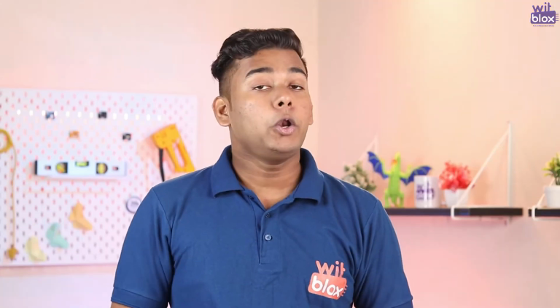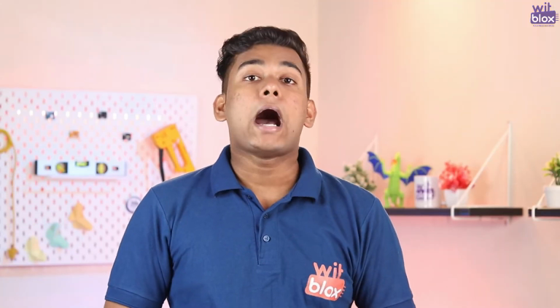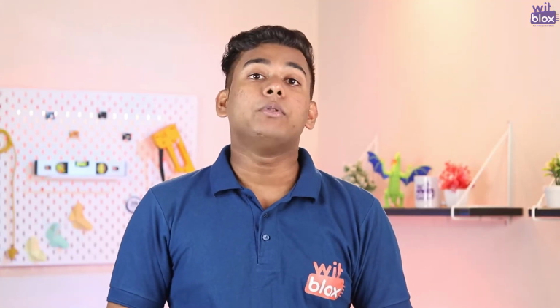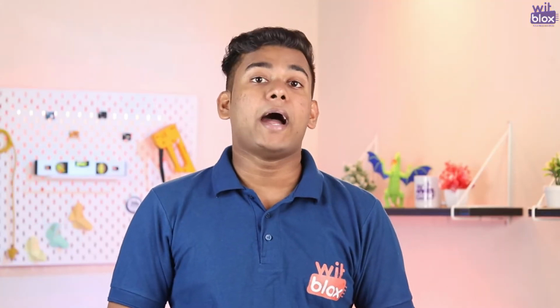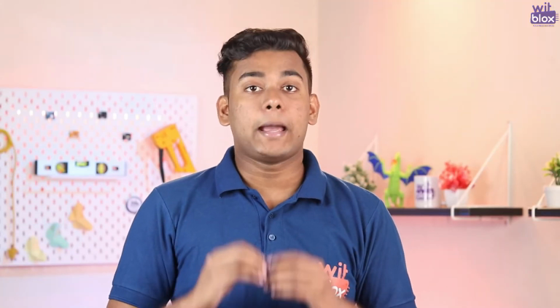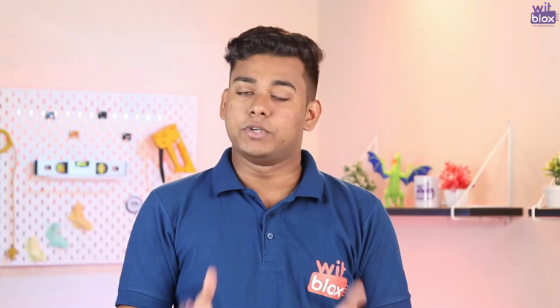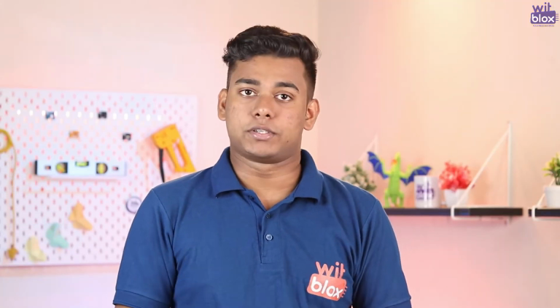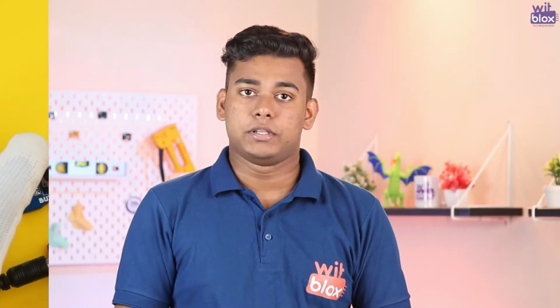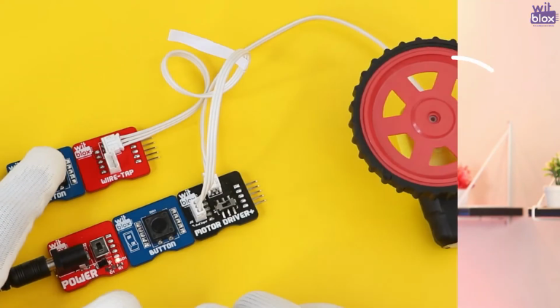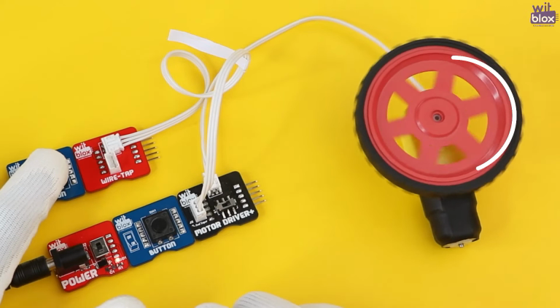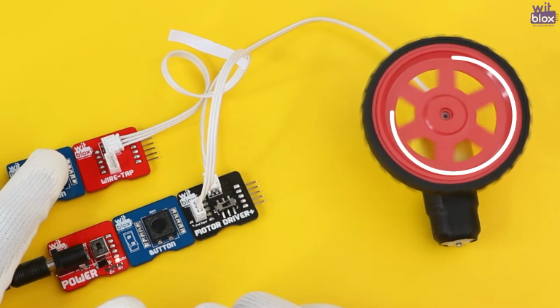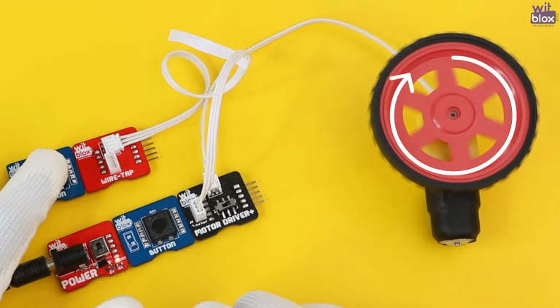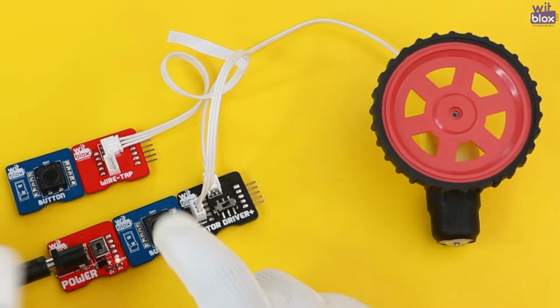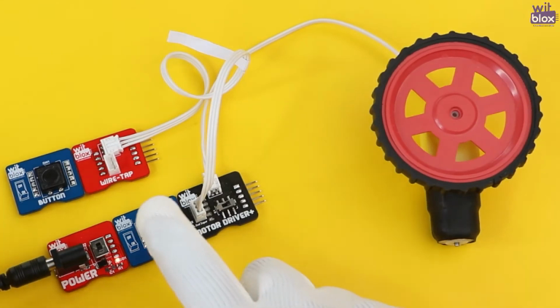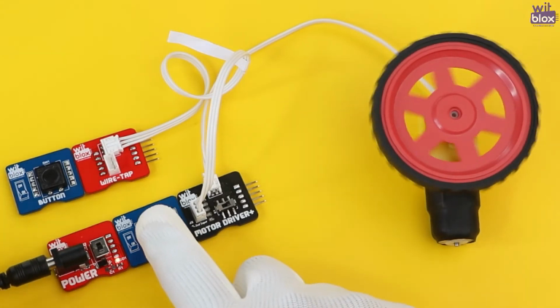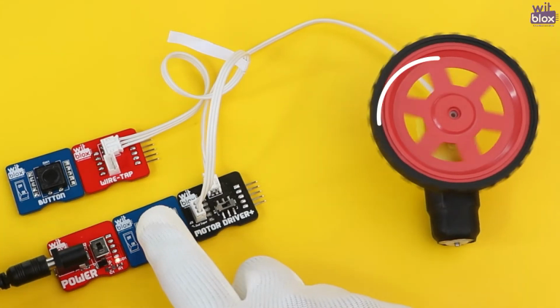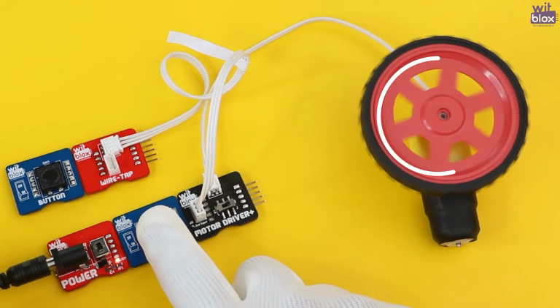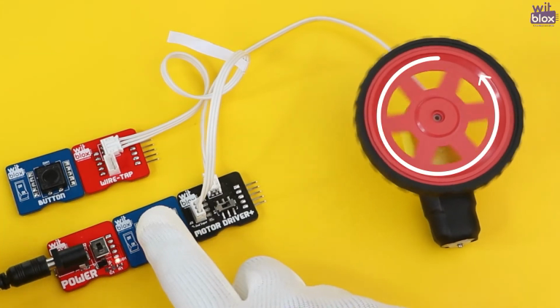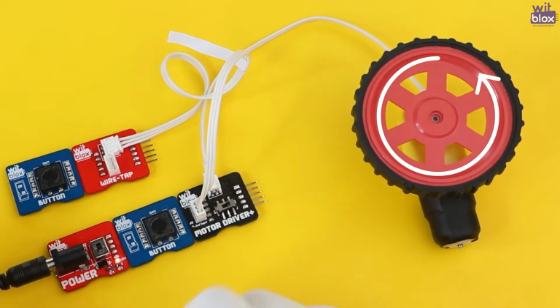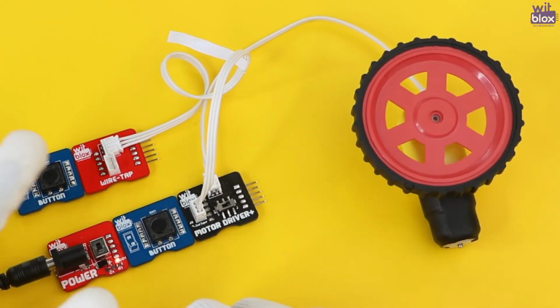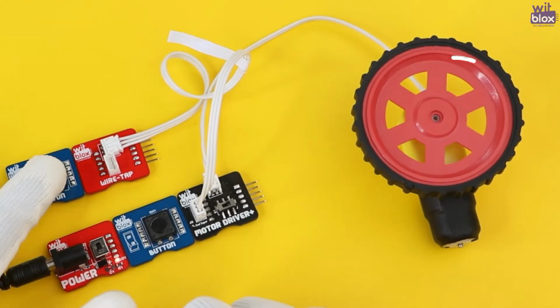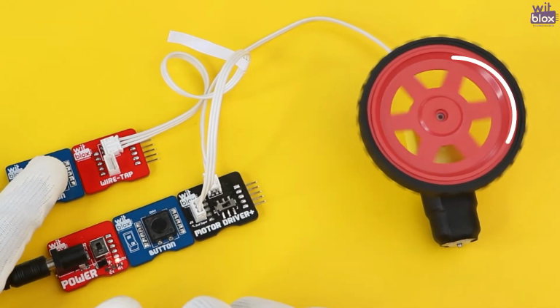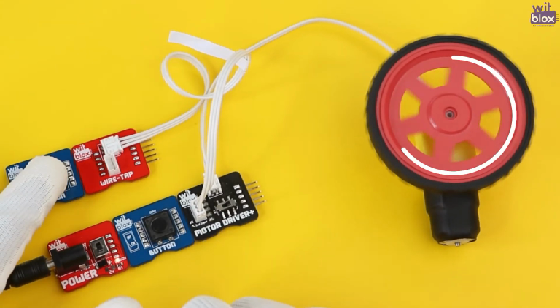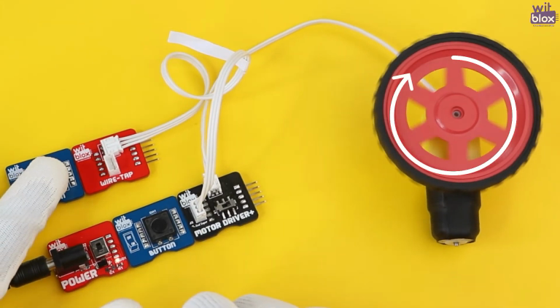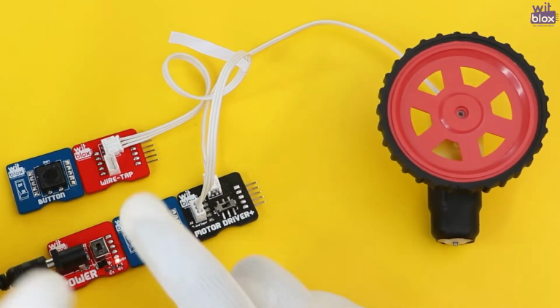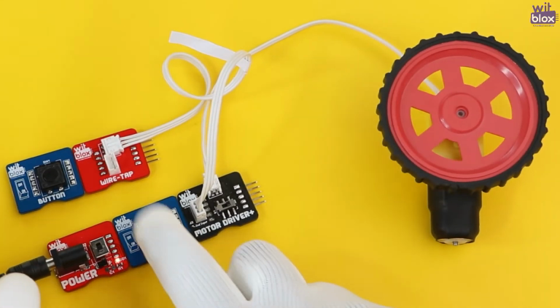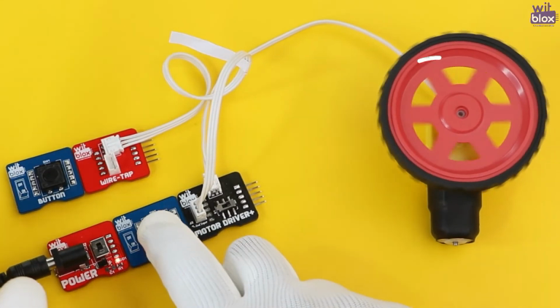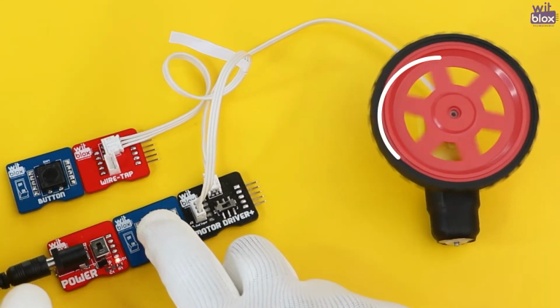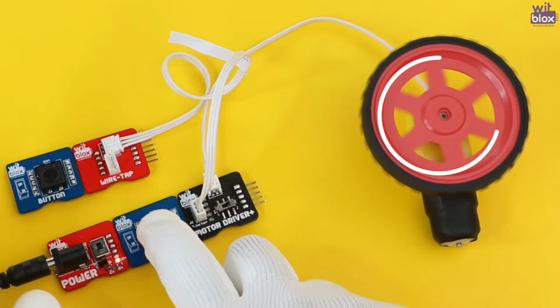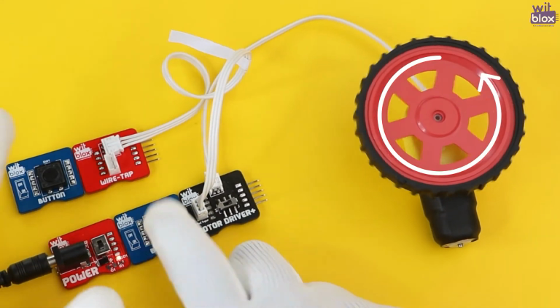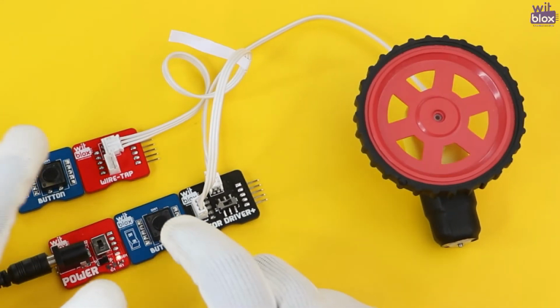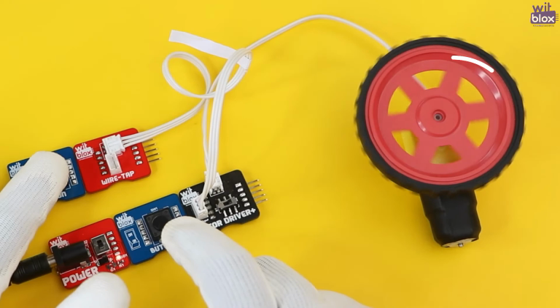Now we all know how the Wiretap works. Let's check out how magical the Wiretap can be if used in combination with the new motor driver plus.